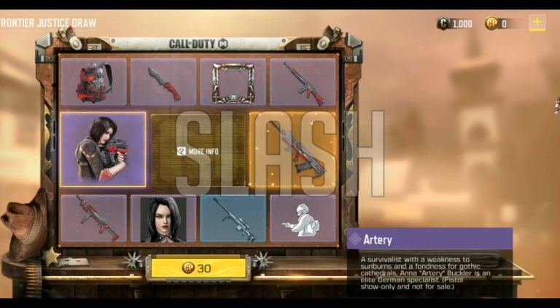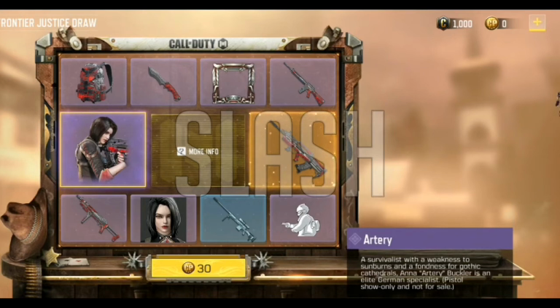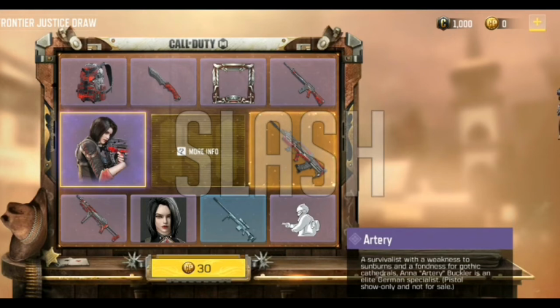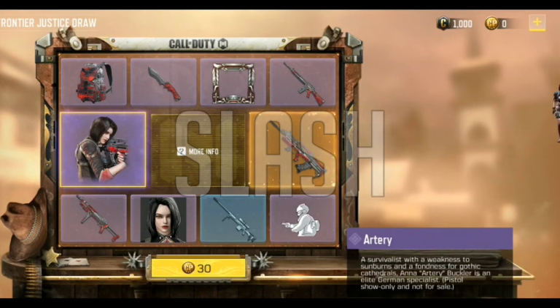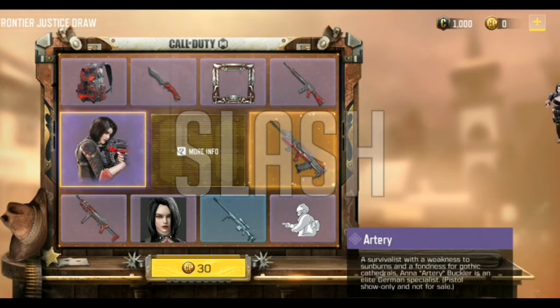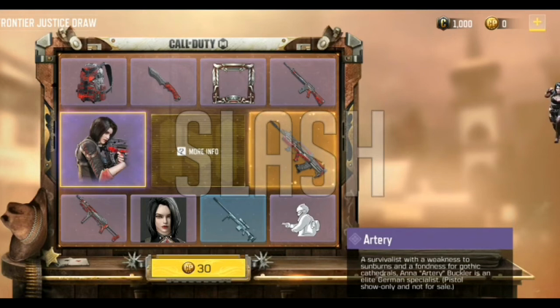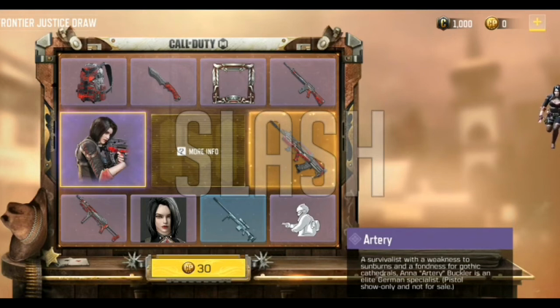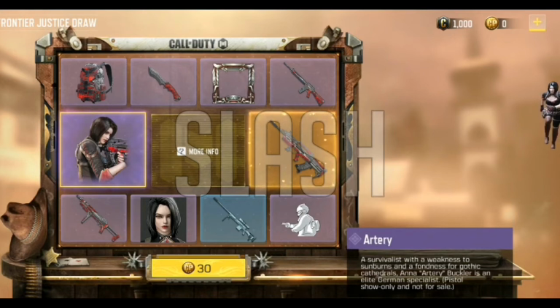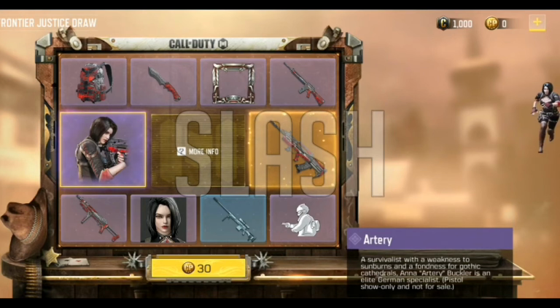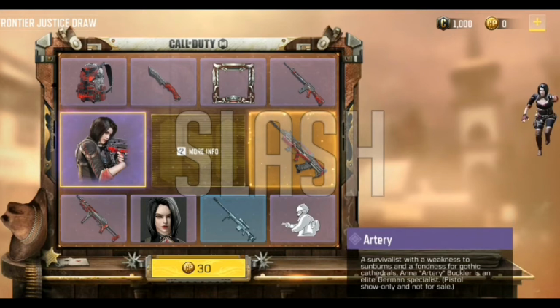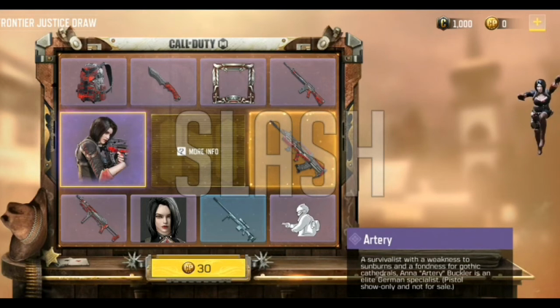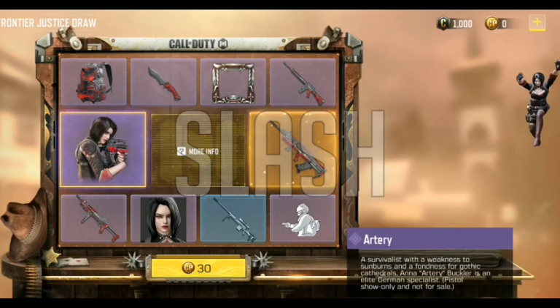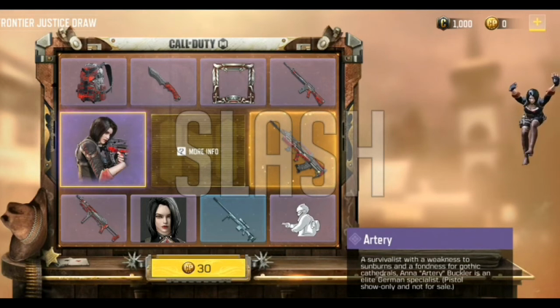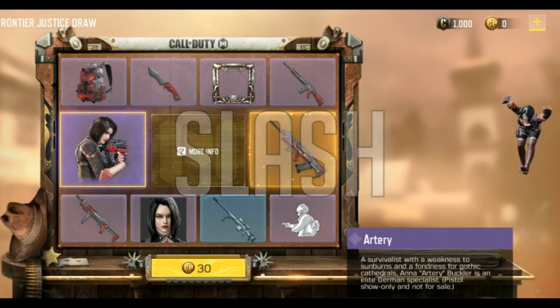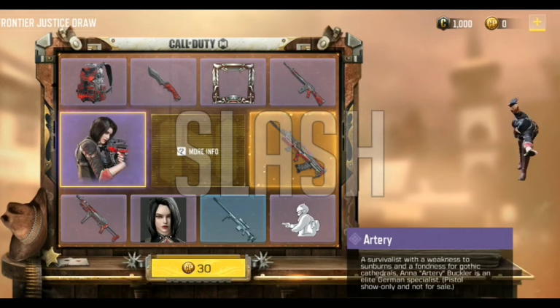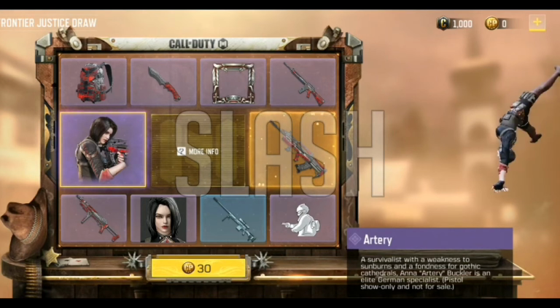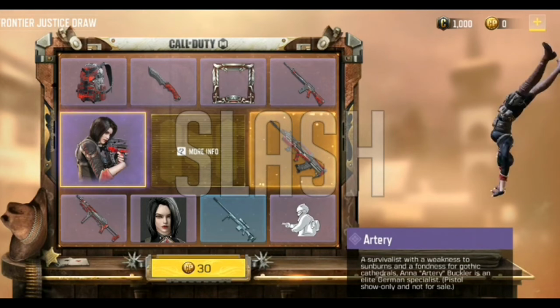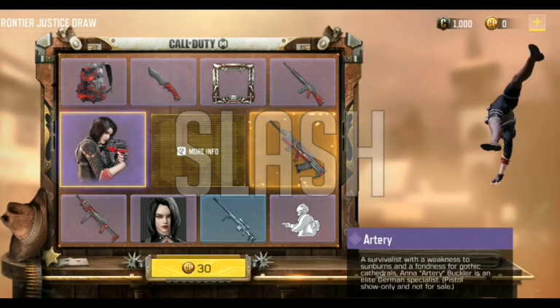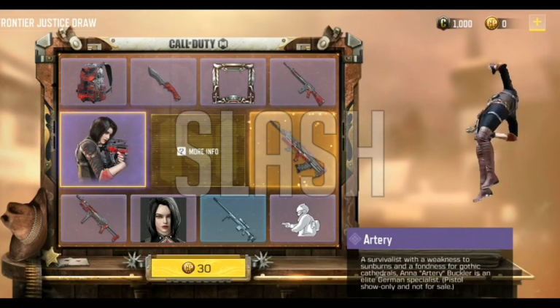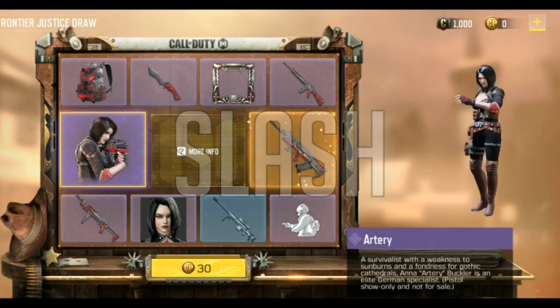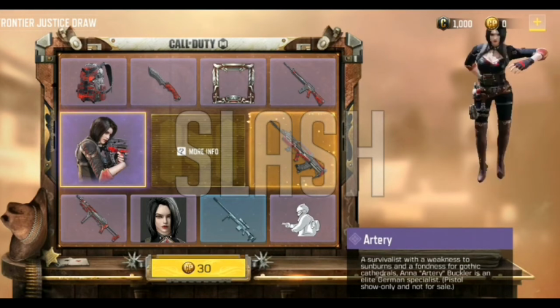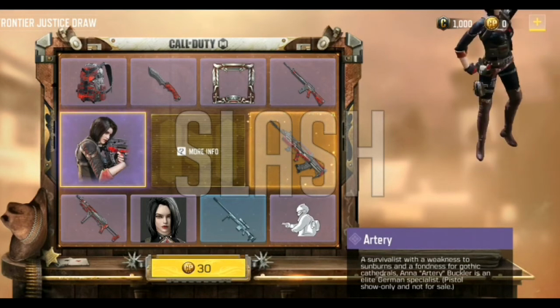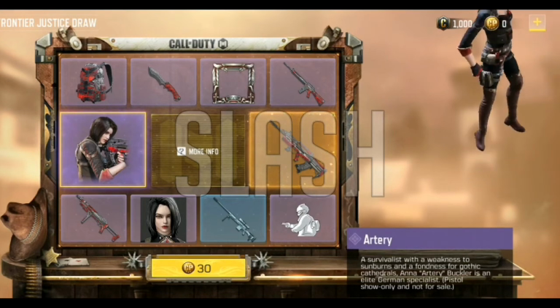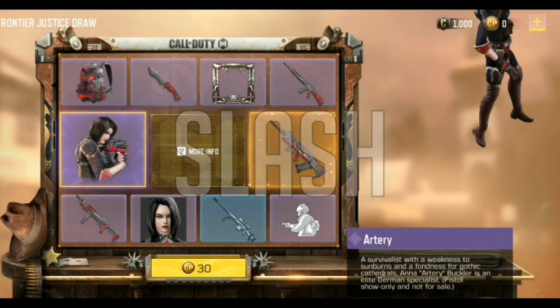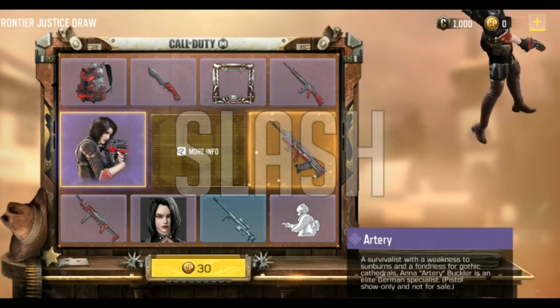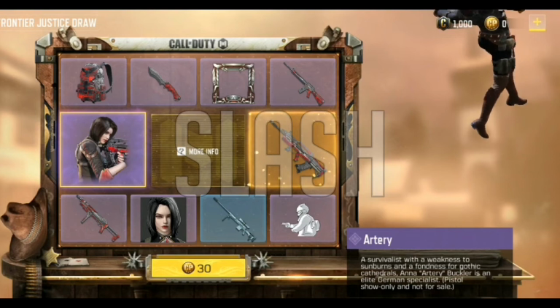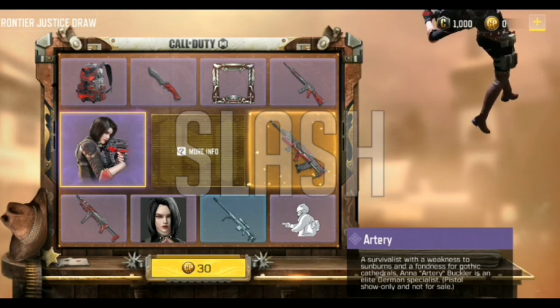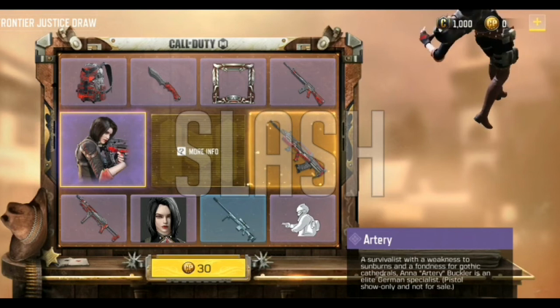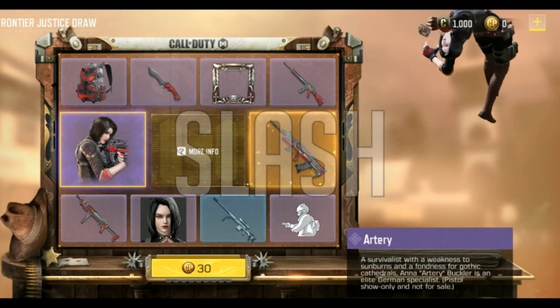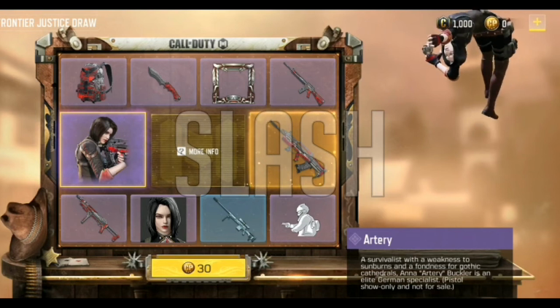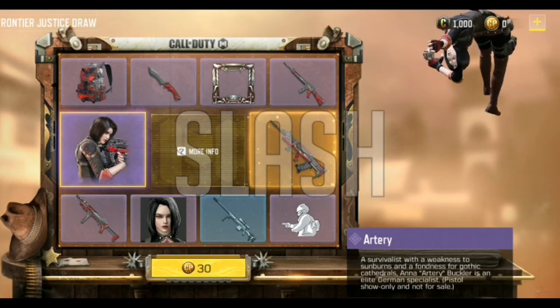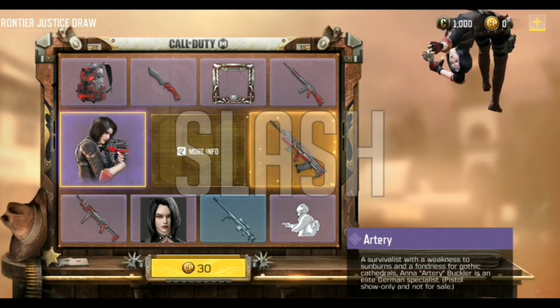We're also going to have Anna Artery Buckler as an epic character skin.